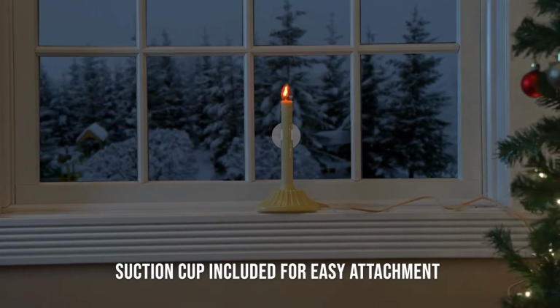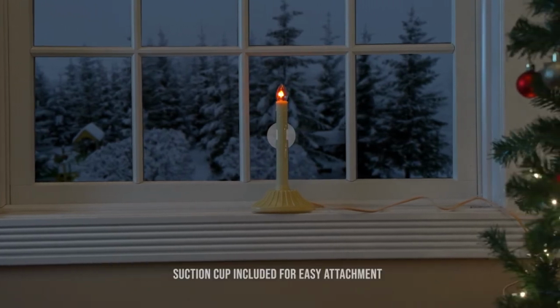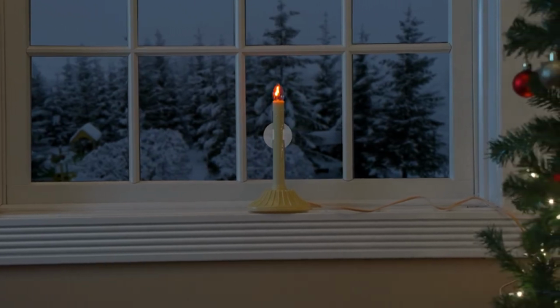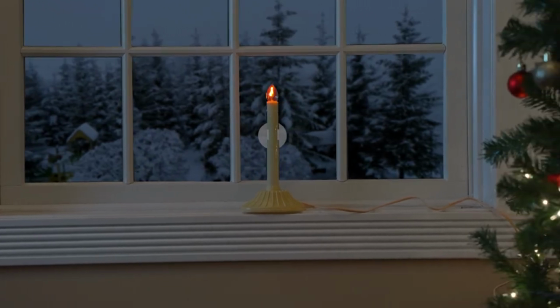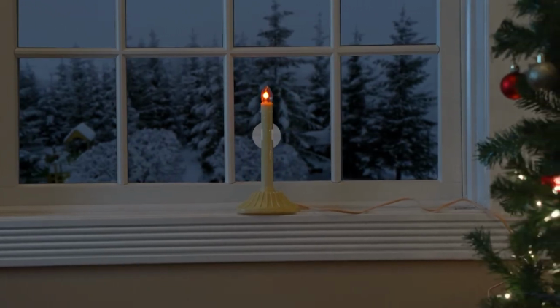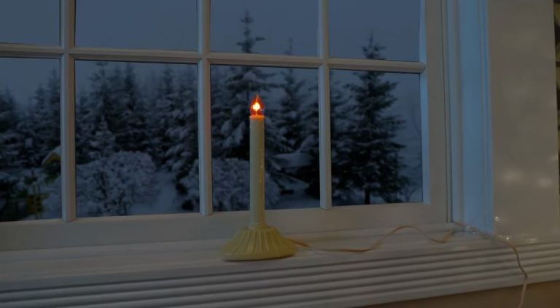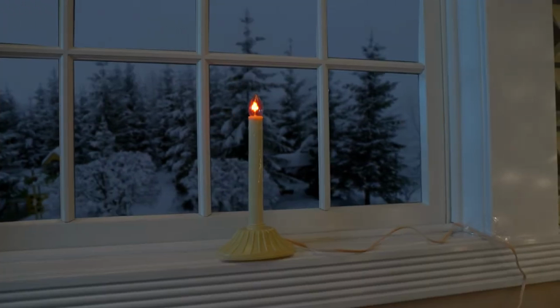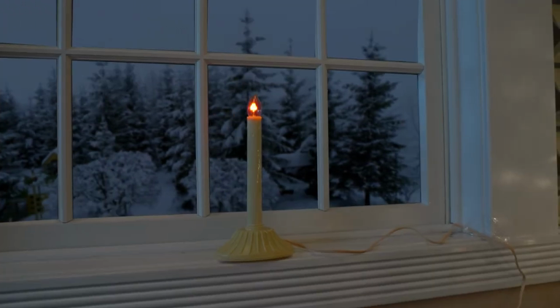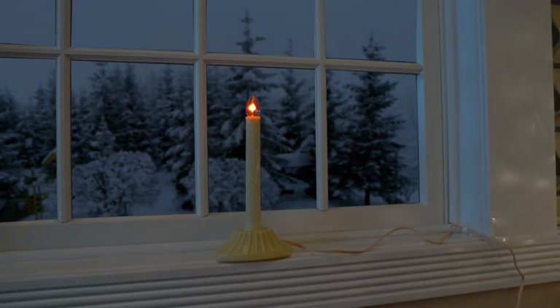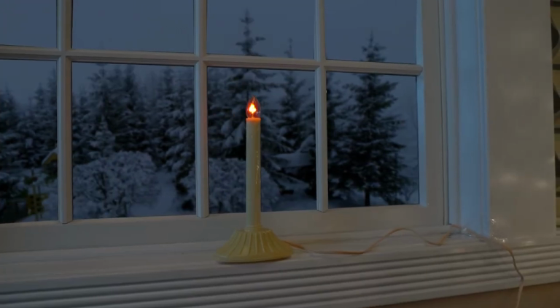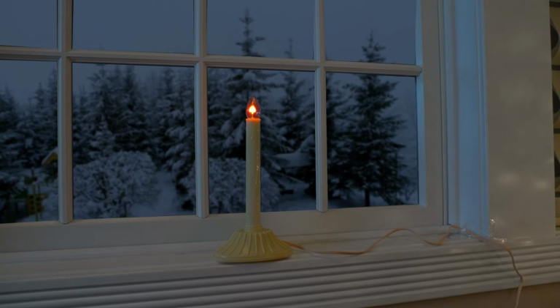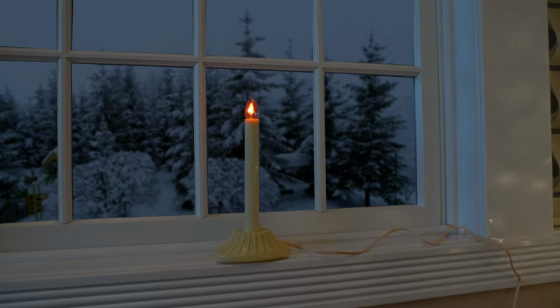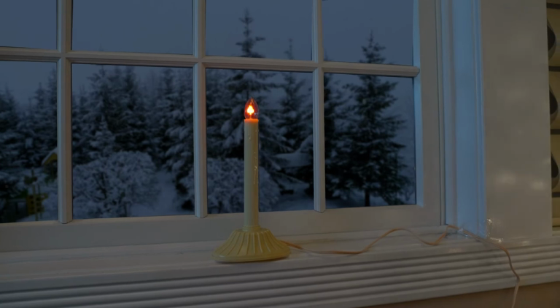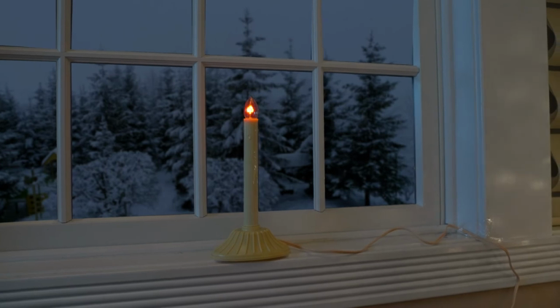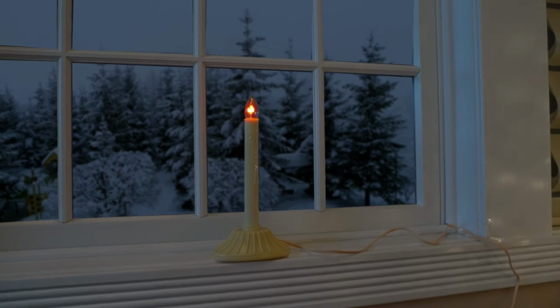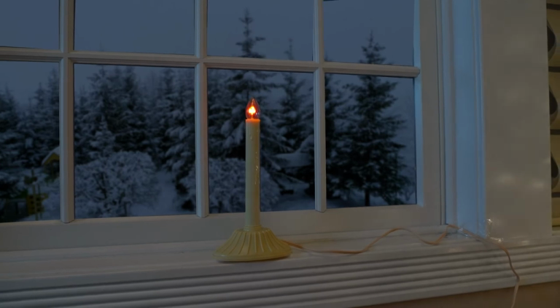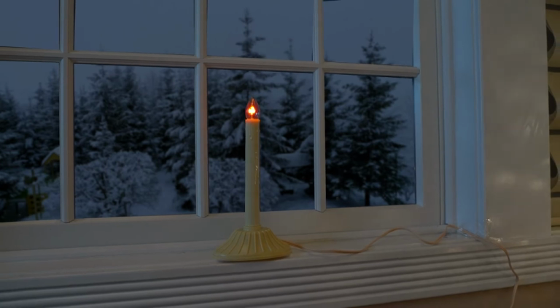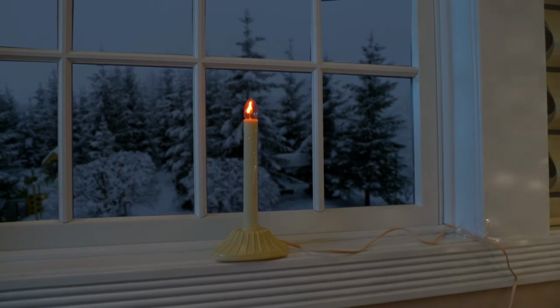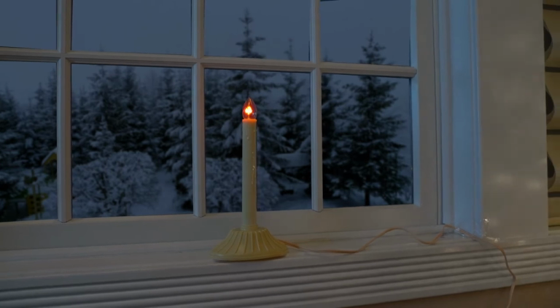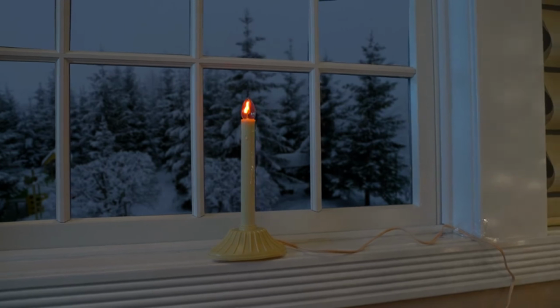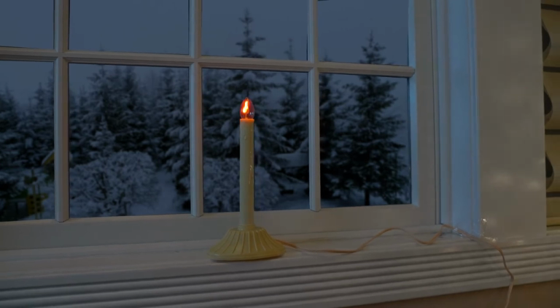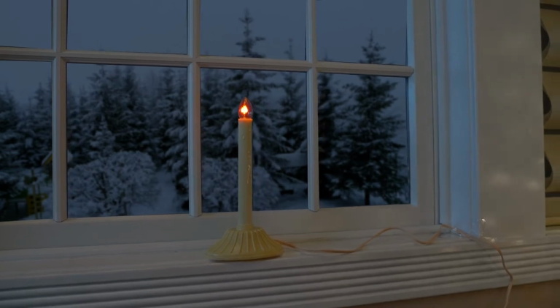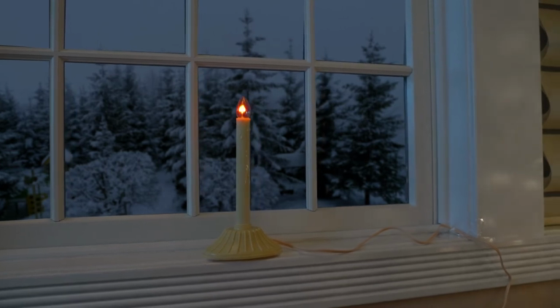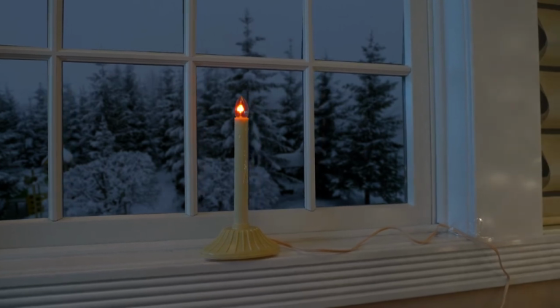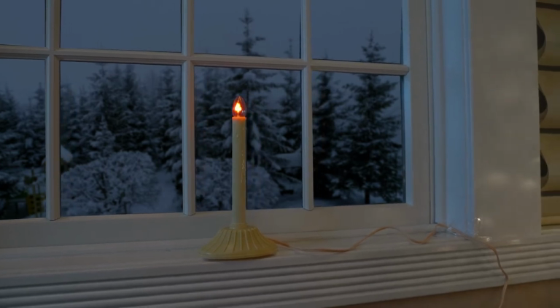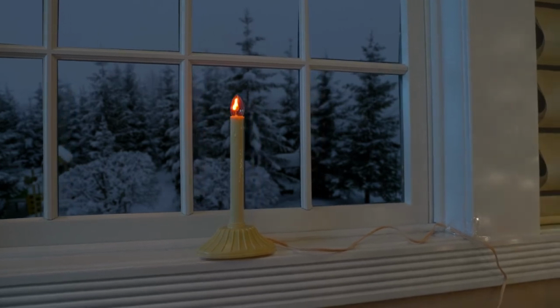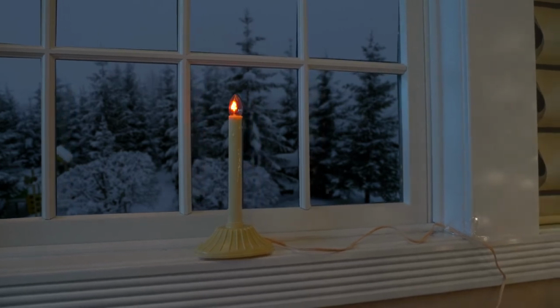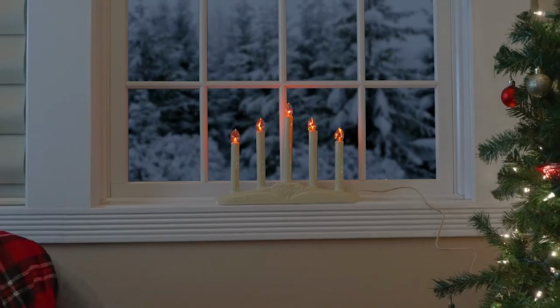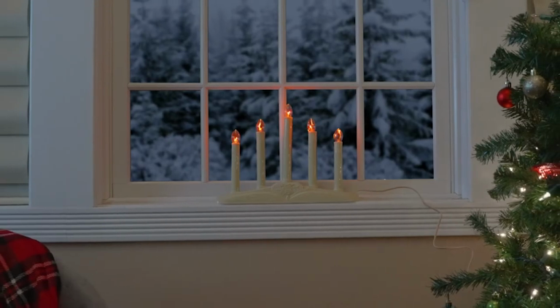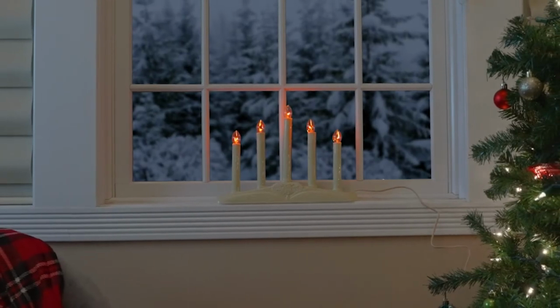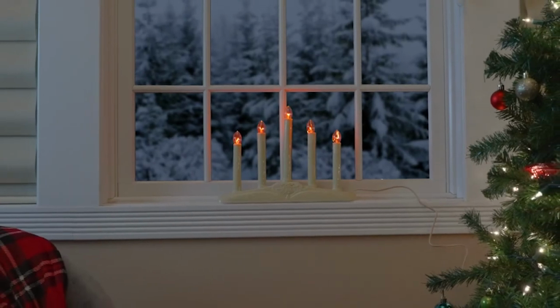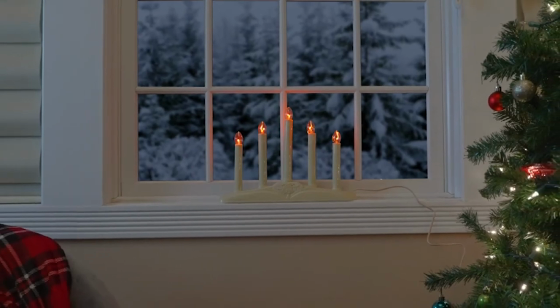Fill your windows with holiday joy with these classic Tupke Candelier Window Candles. Happy Holidays!